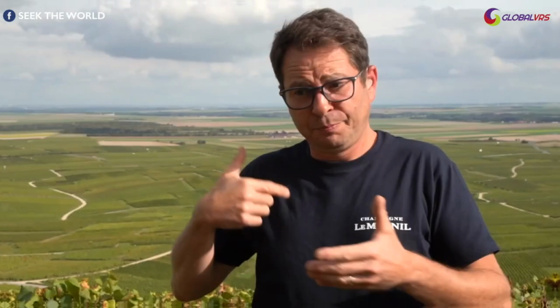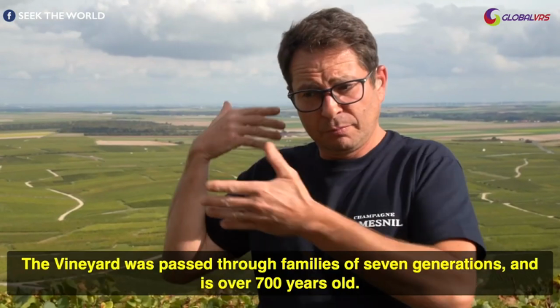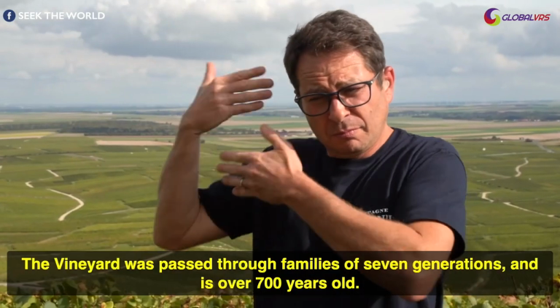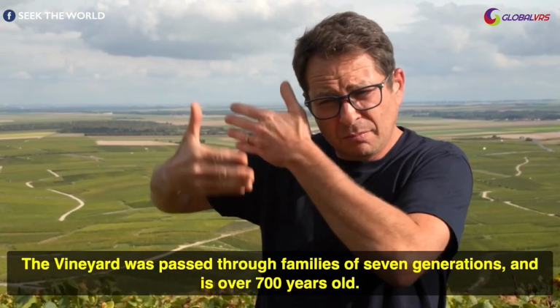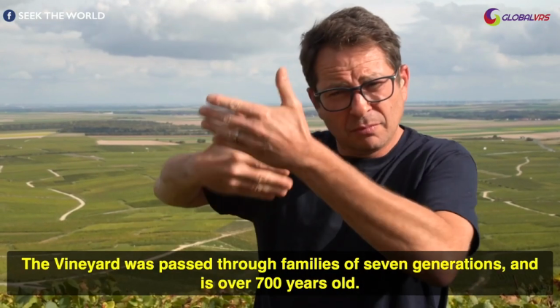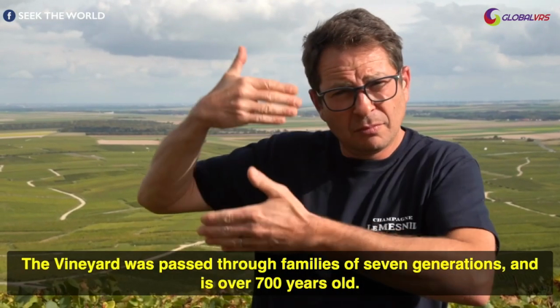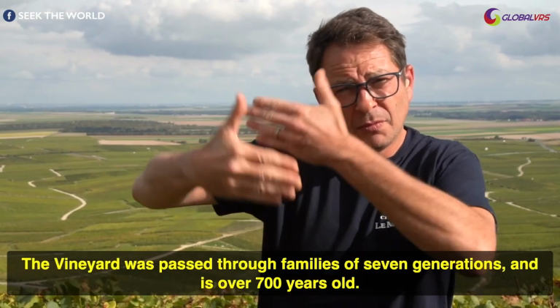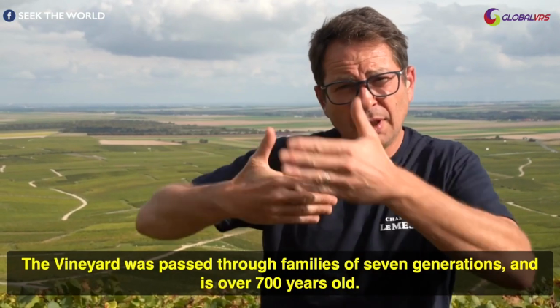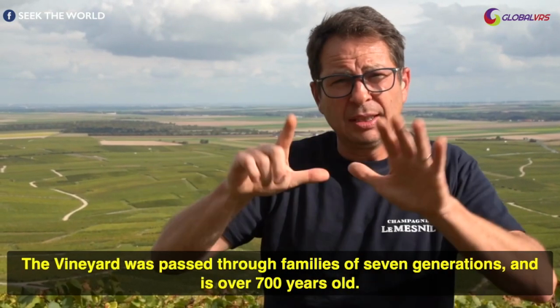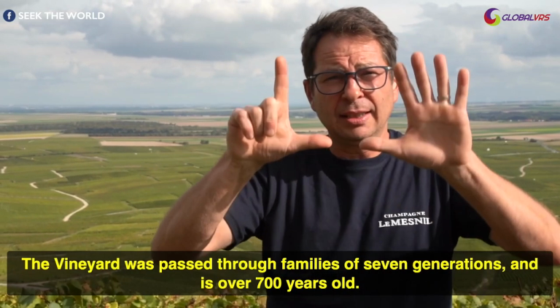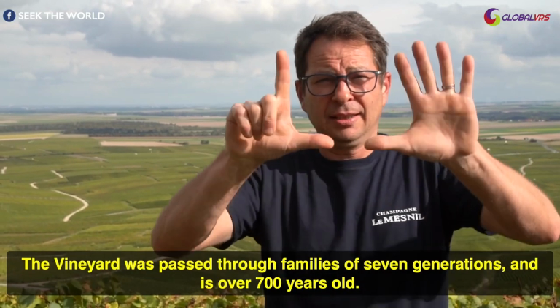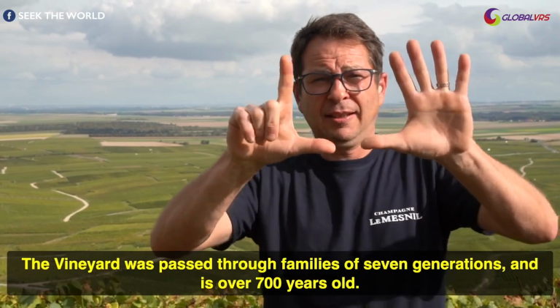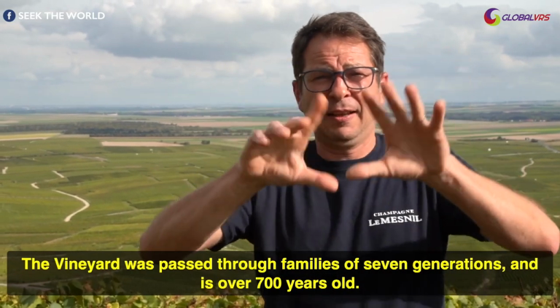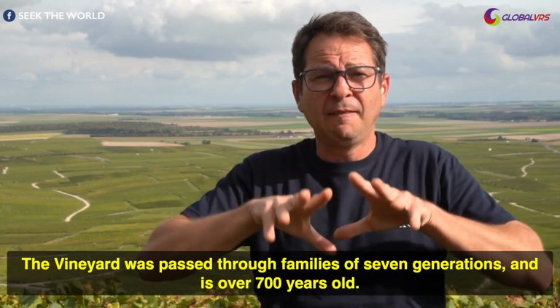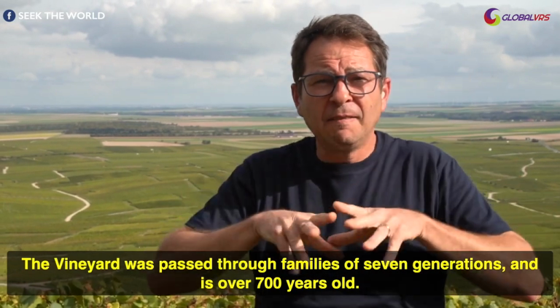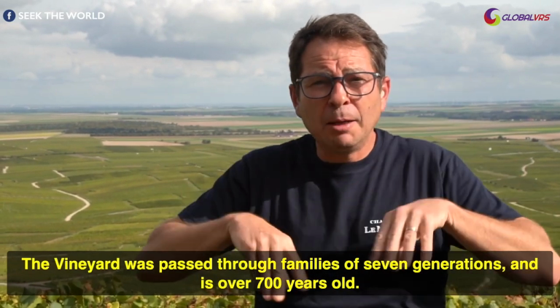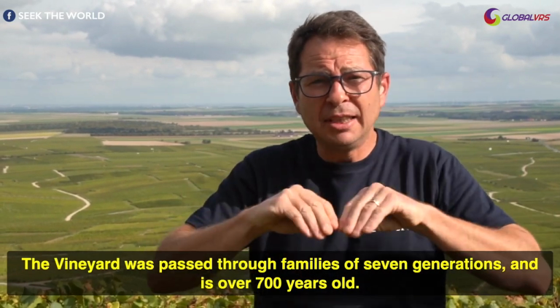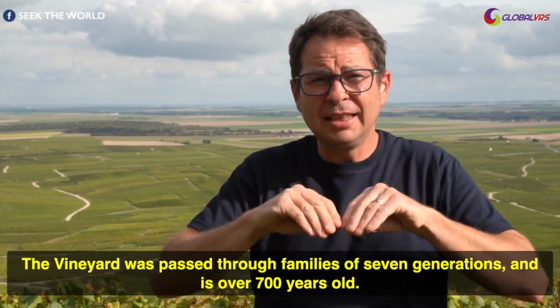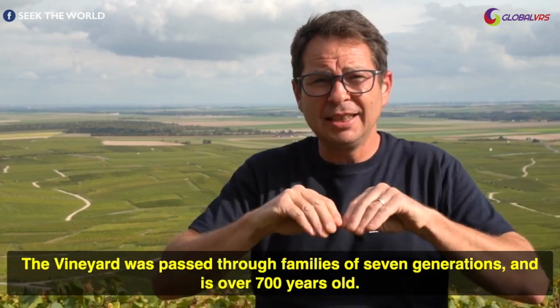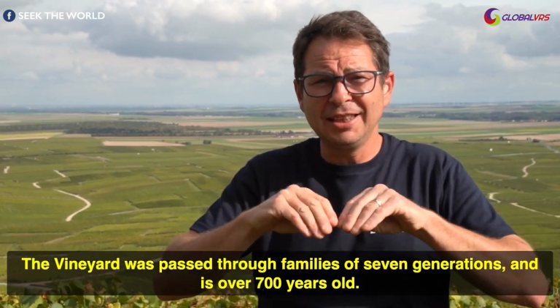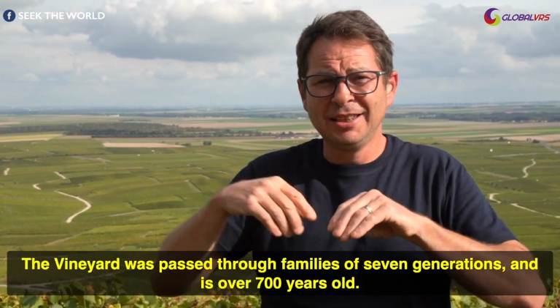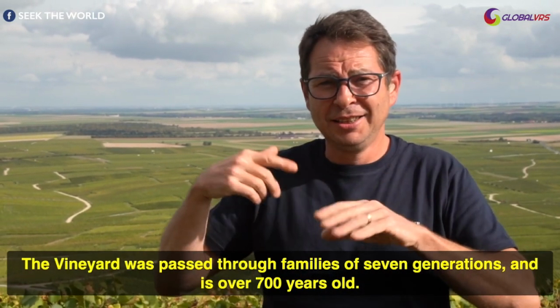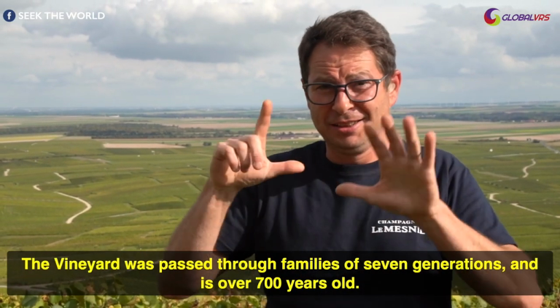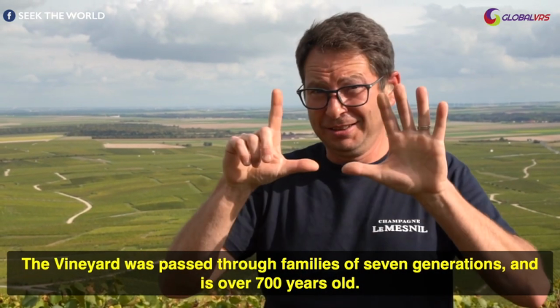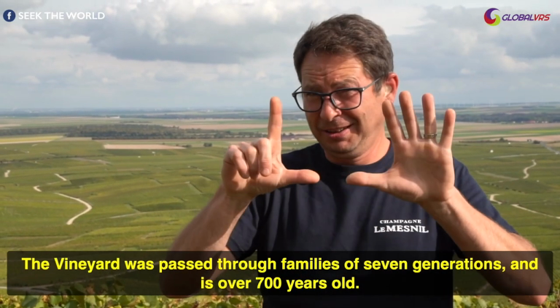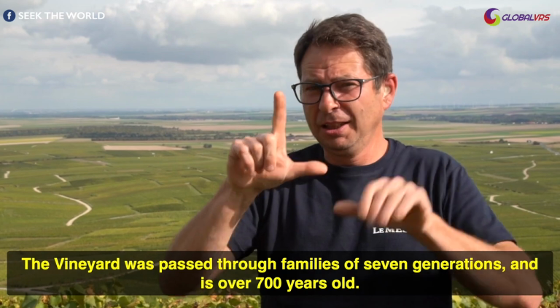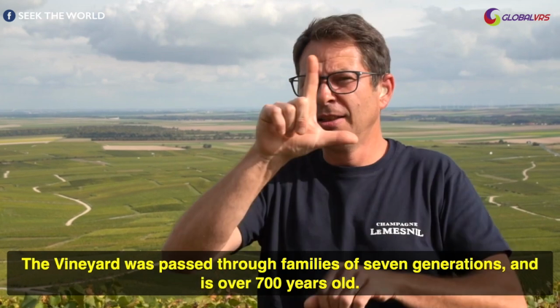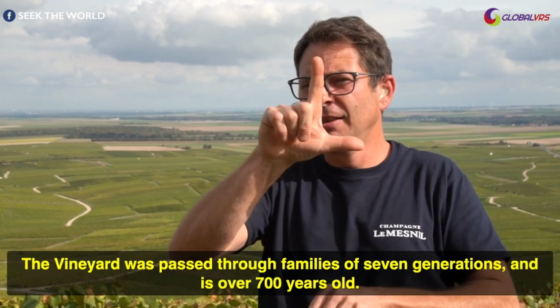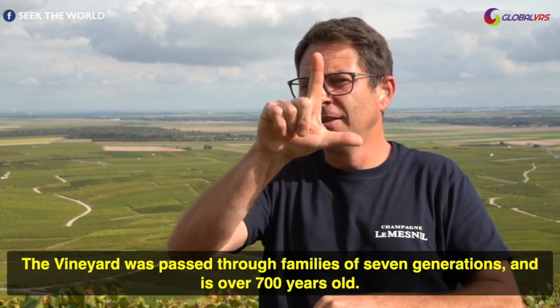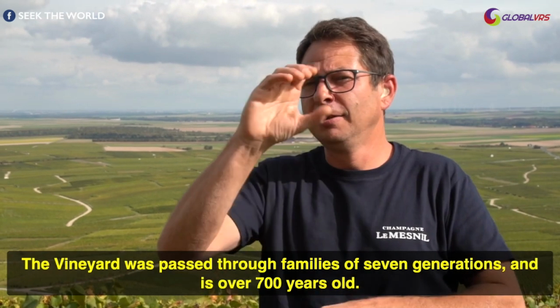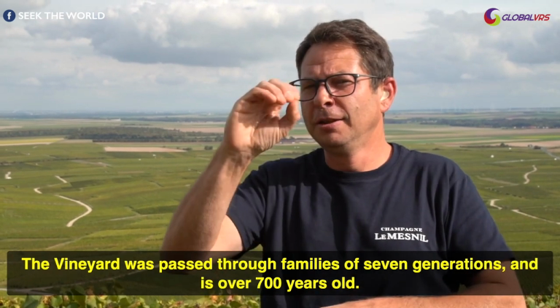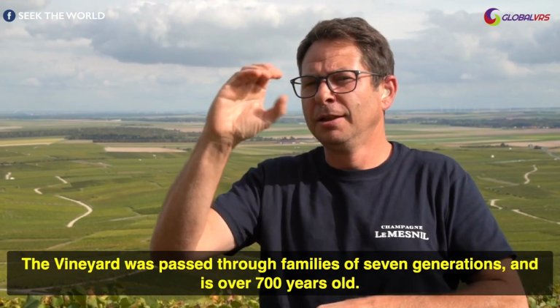The vineyard was passed through families of 7 generations and is over 700 years old.